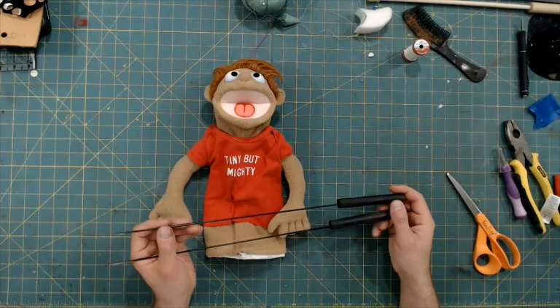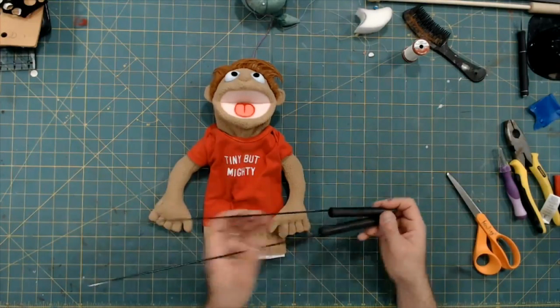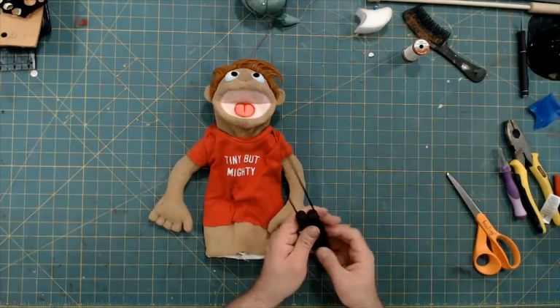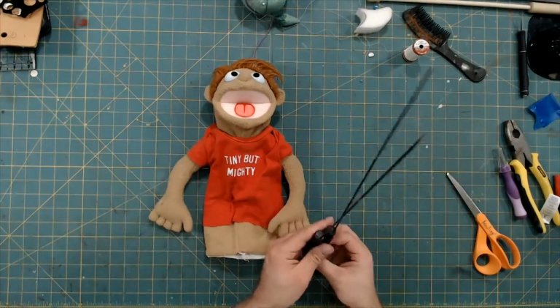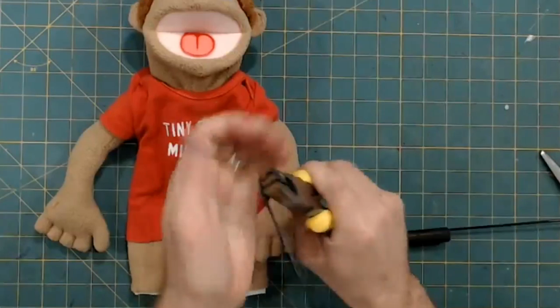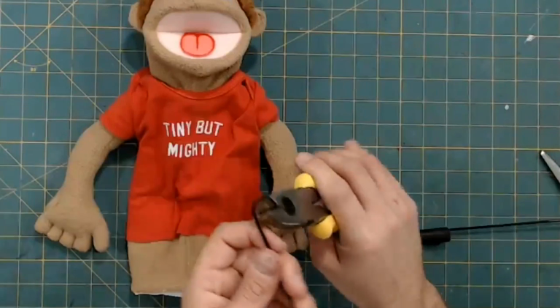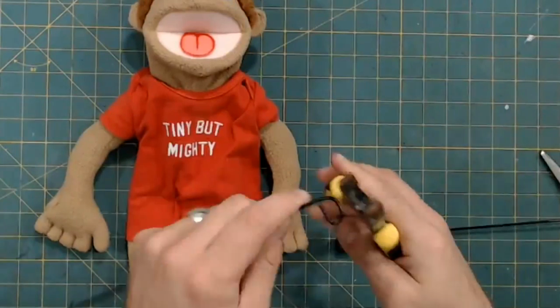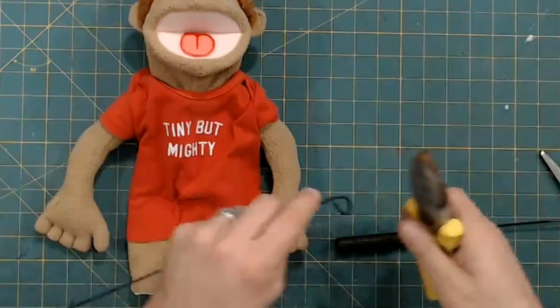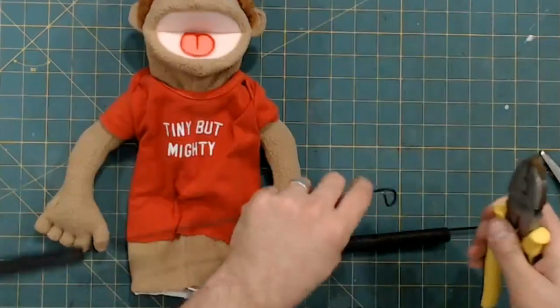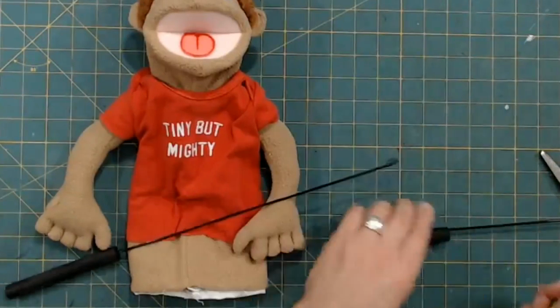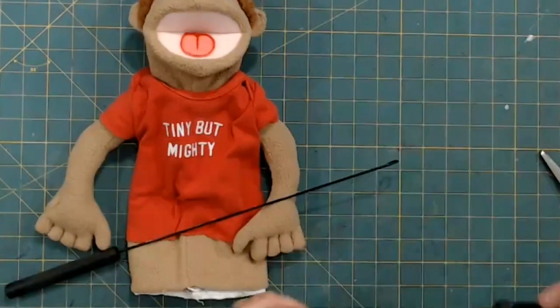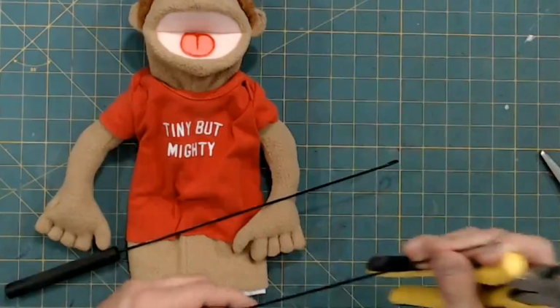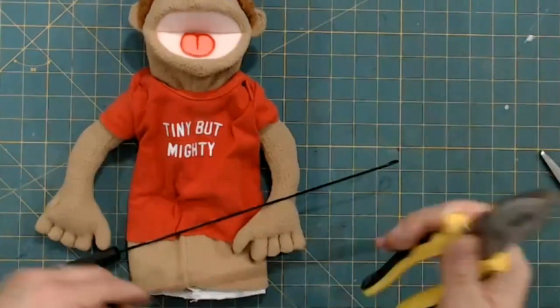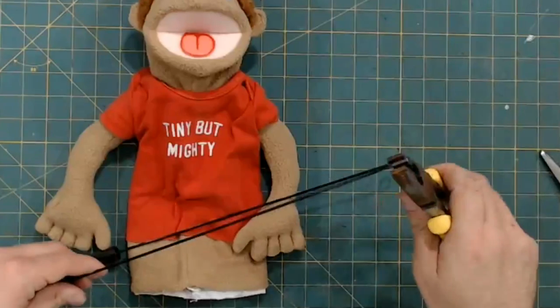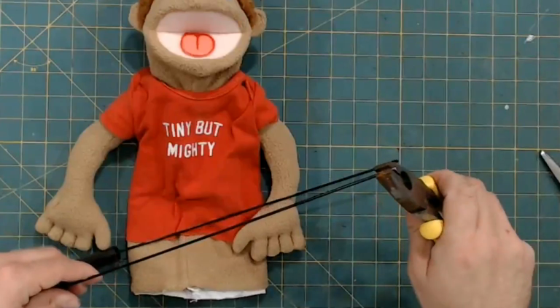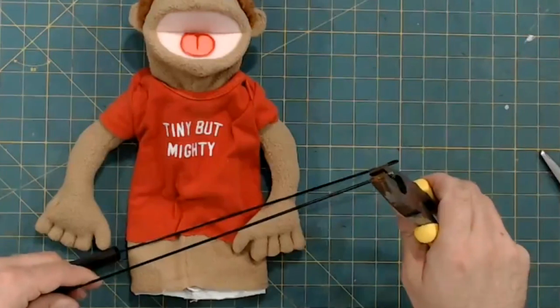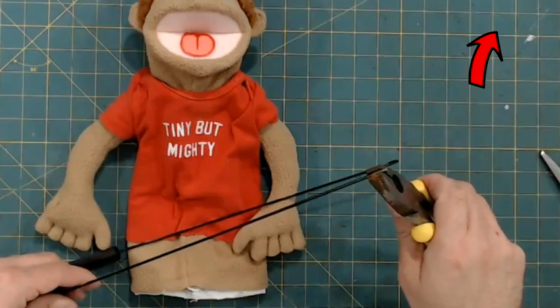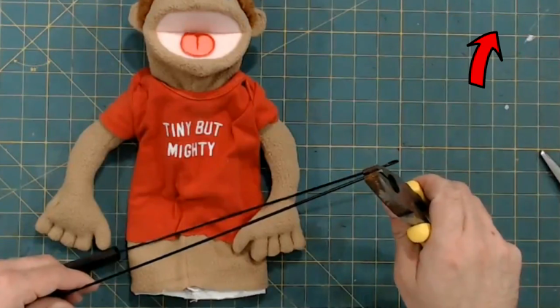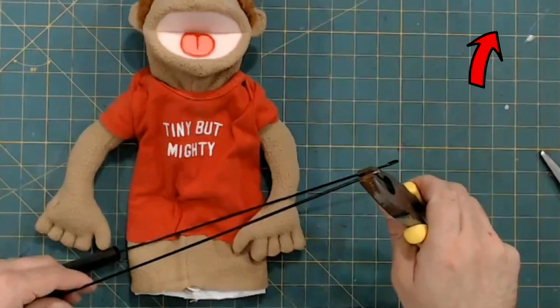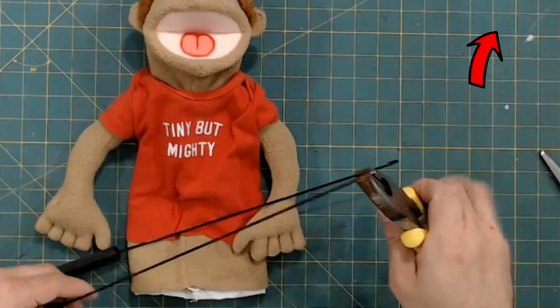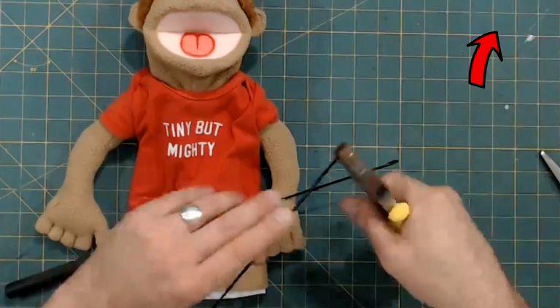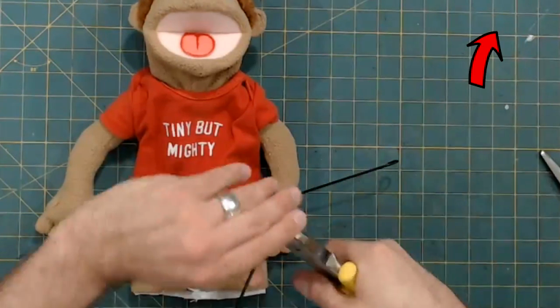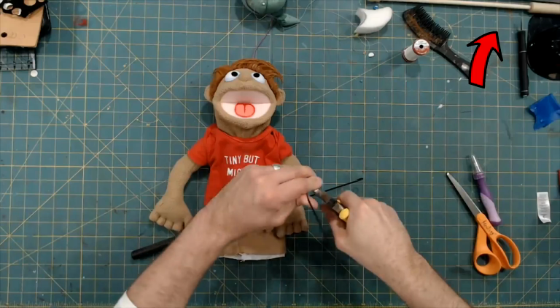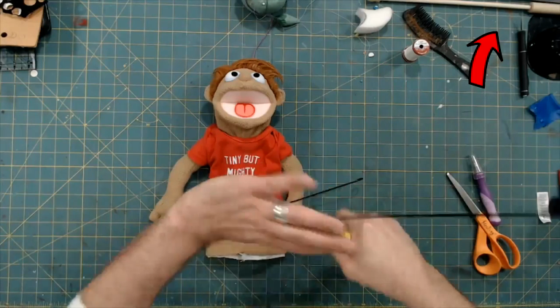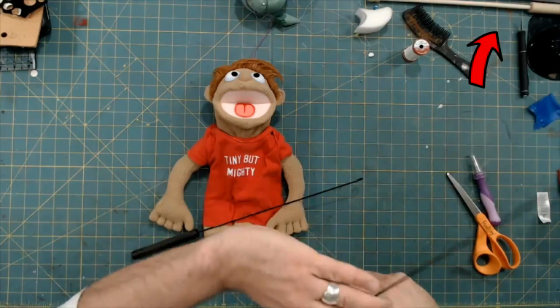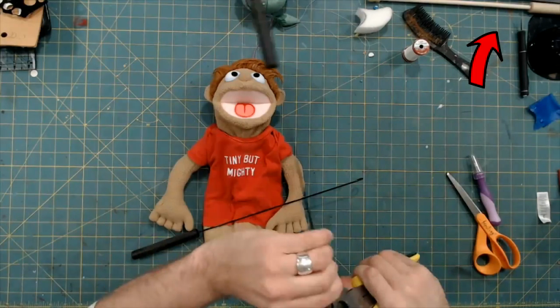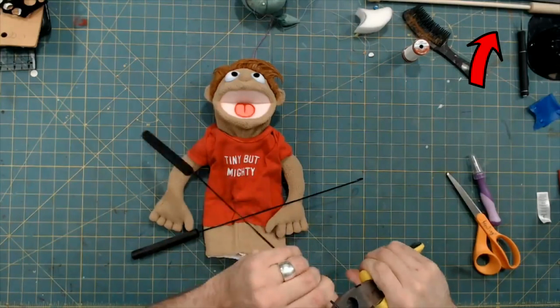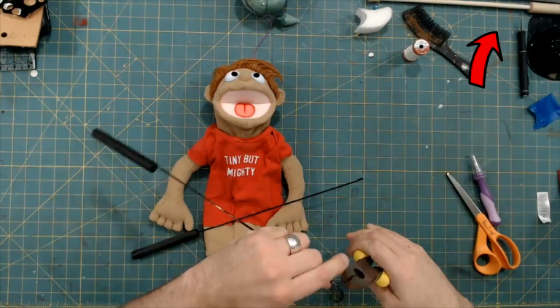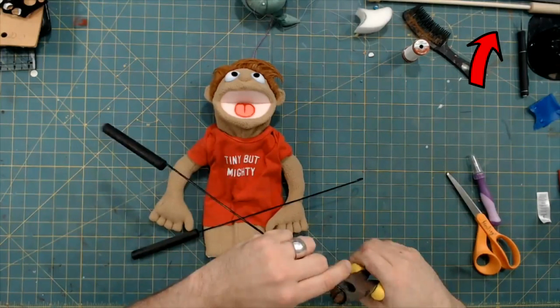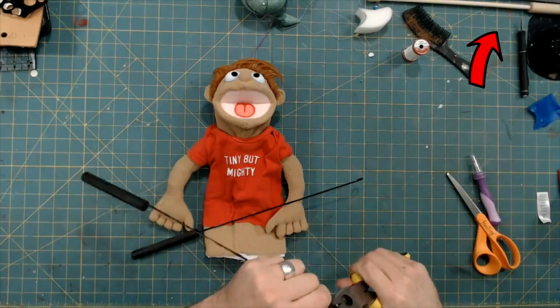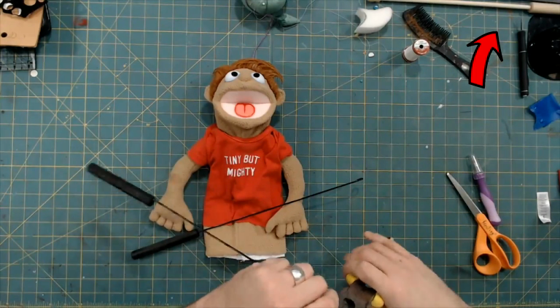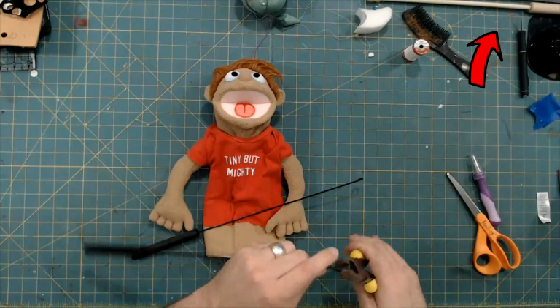I grabbed a couple of arm rods to use, and then I bent the tips into like a P-shape. That gives me a little bit more control.